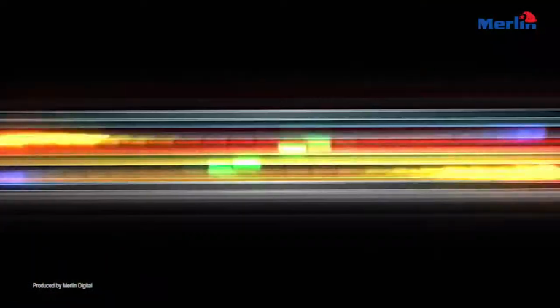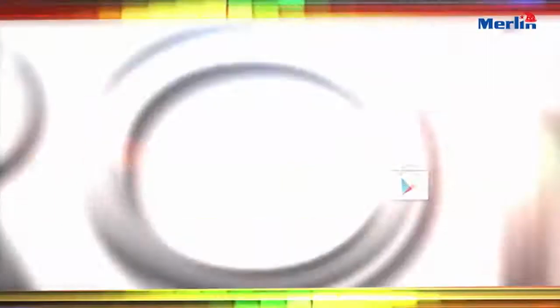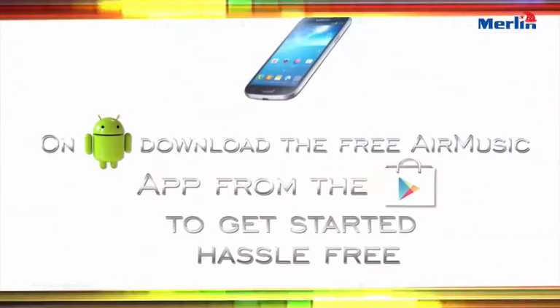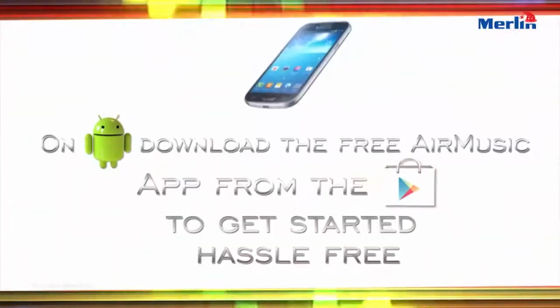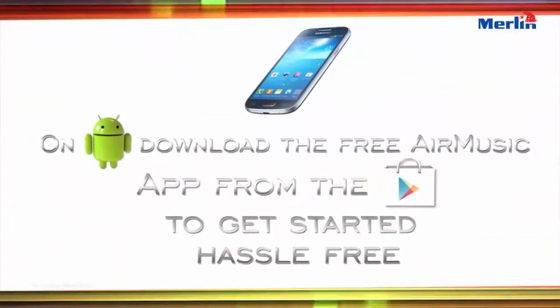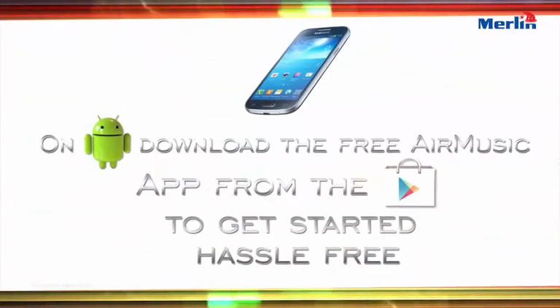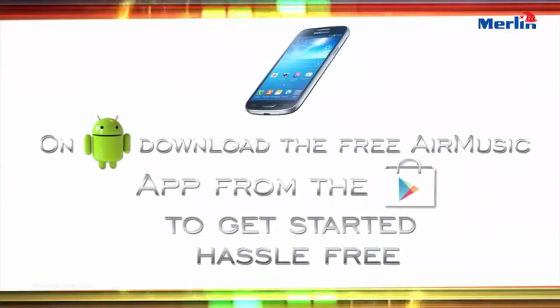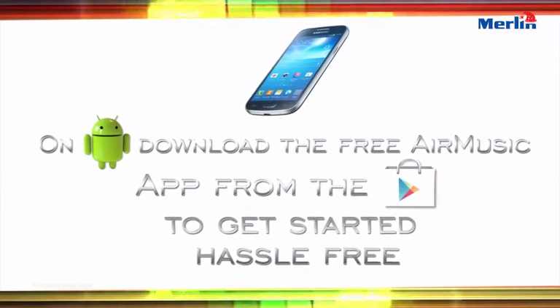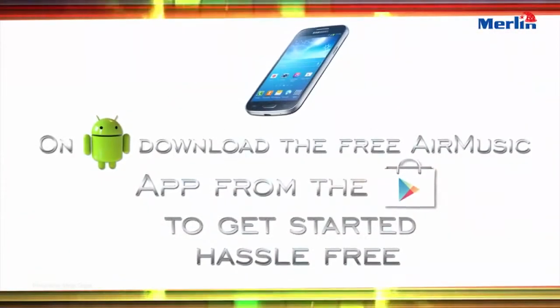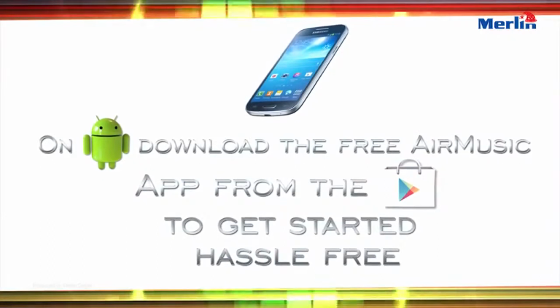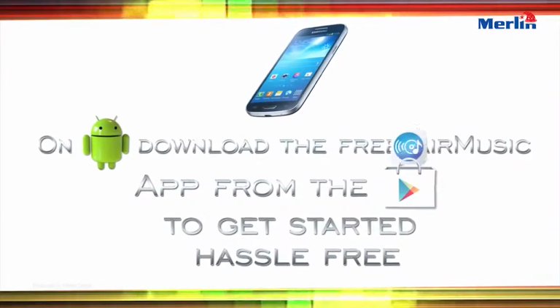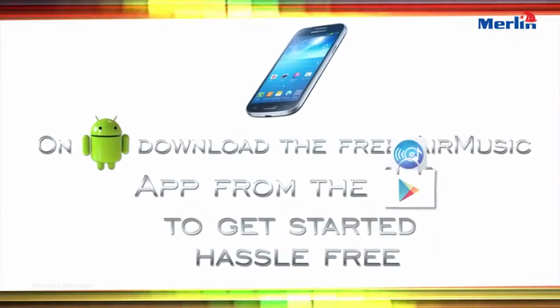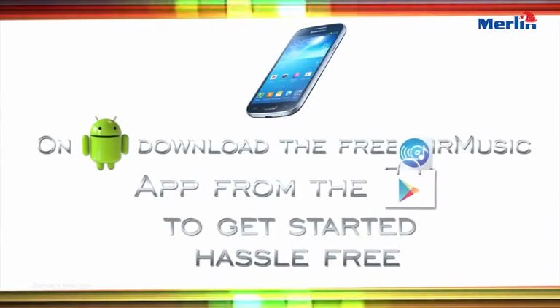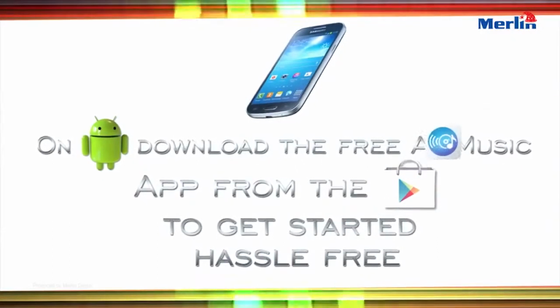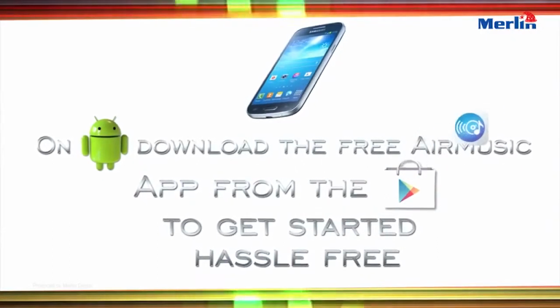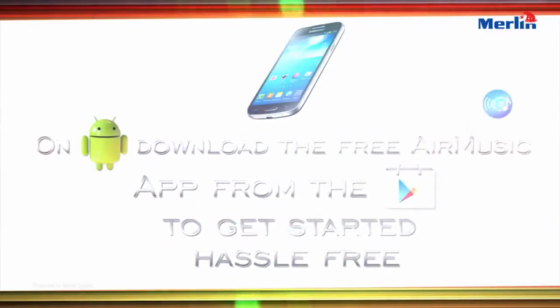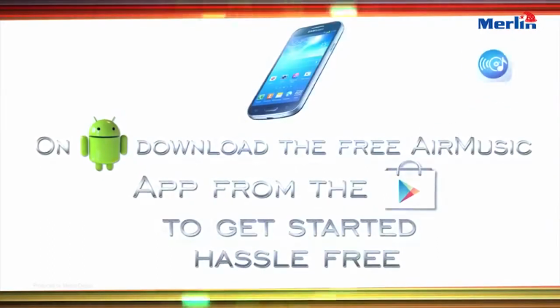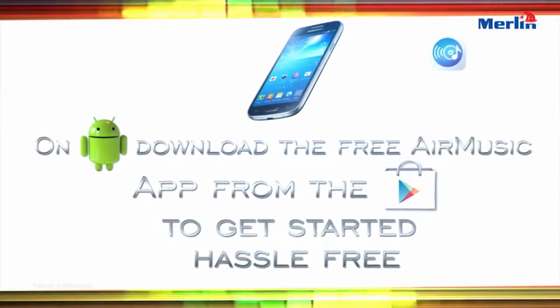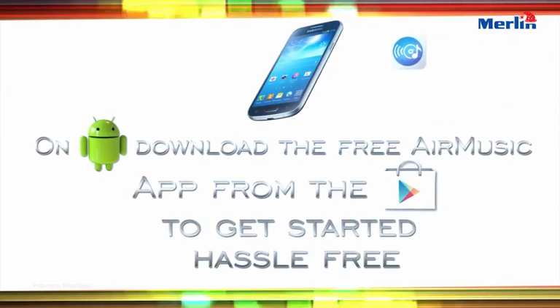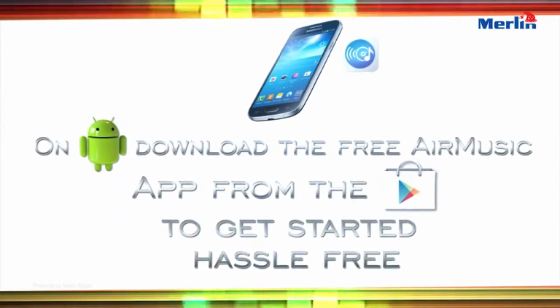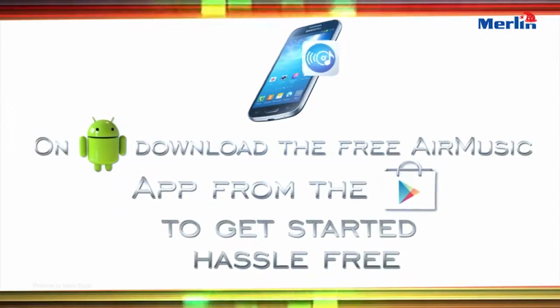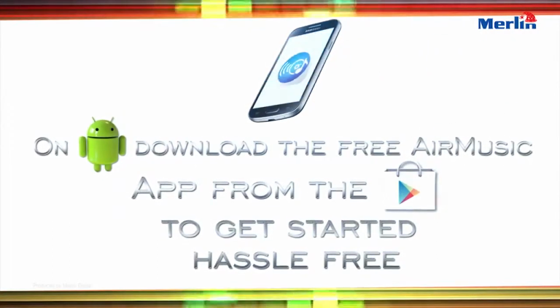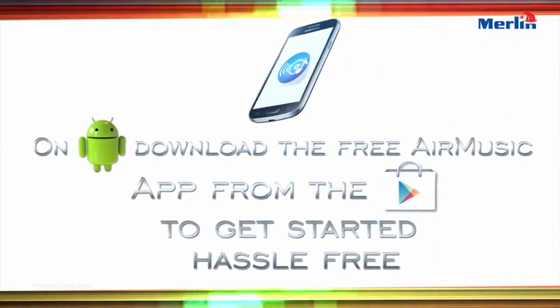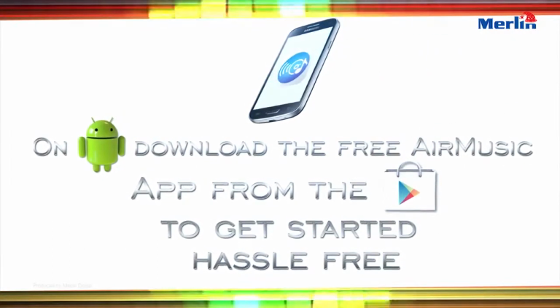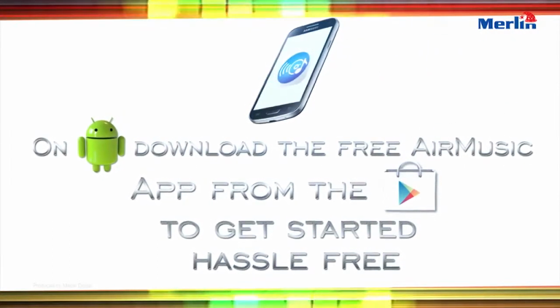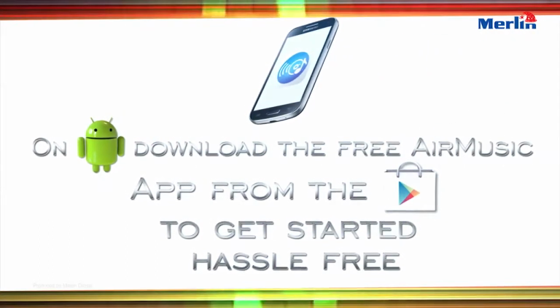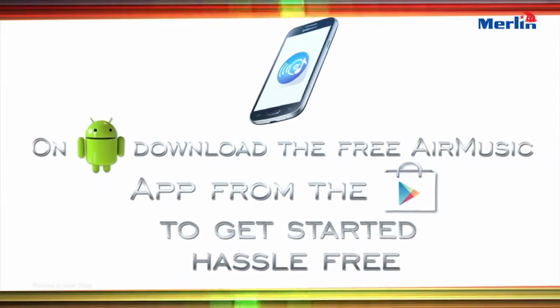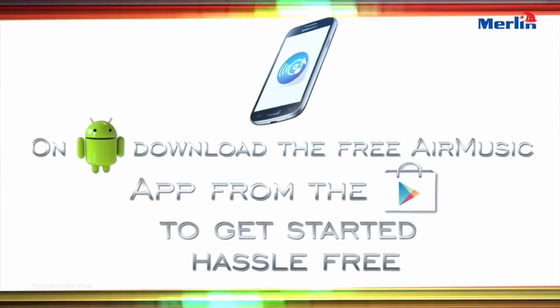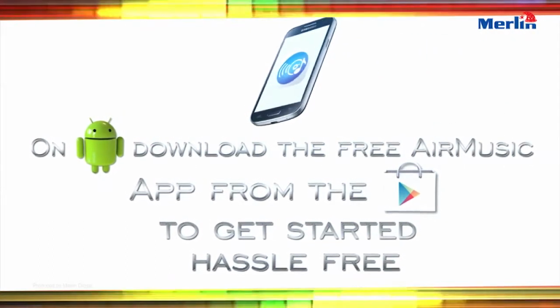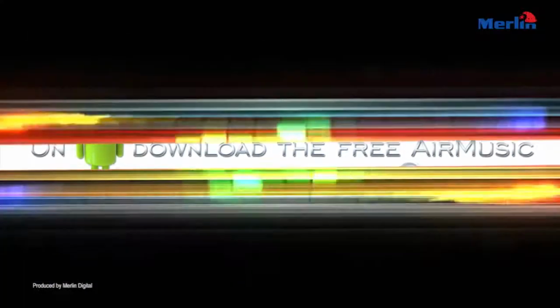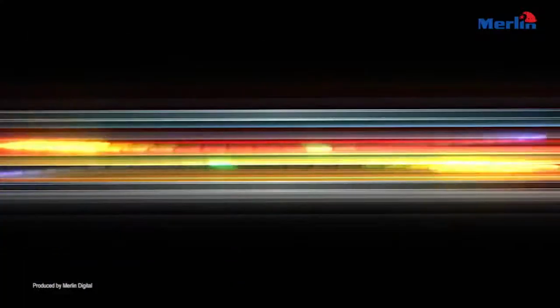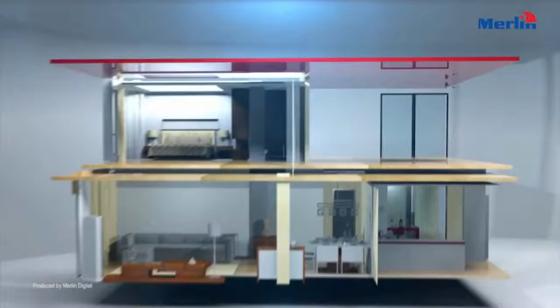On Android, download the free Air Music app from the Play Store and get started hassle-free.